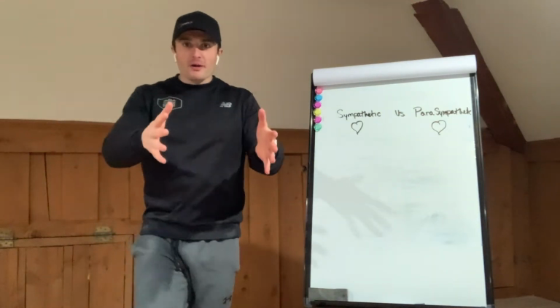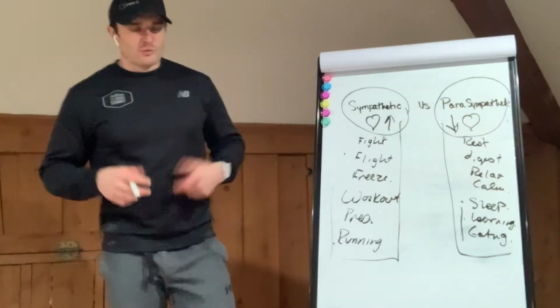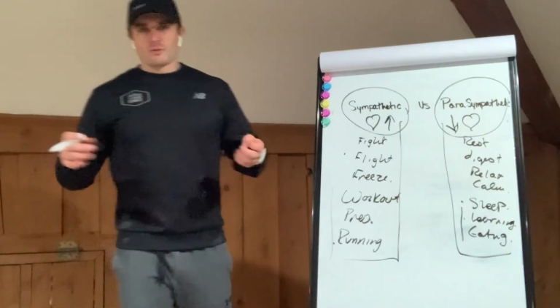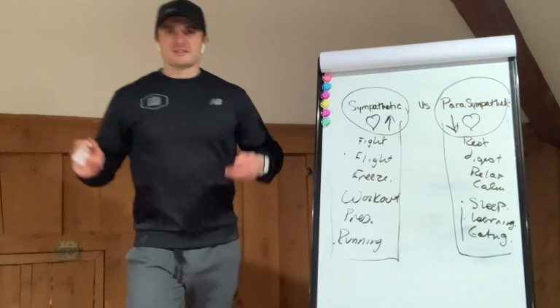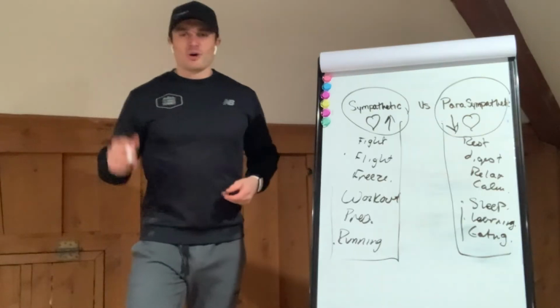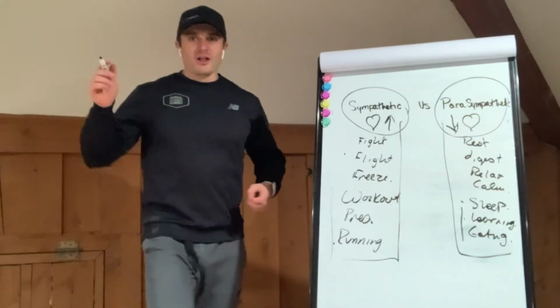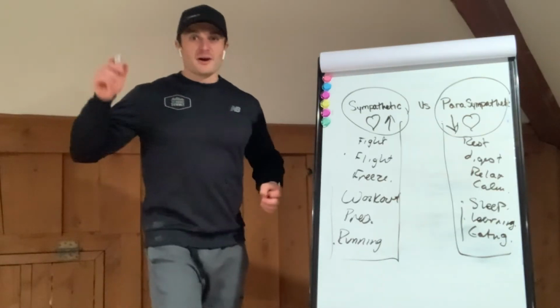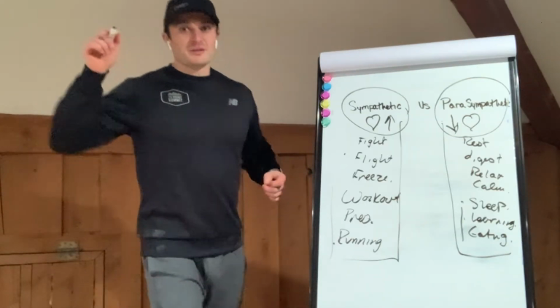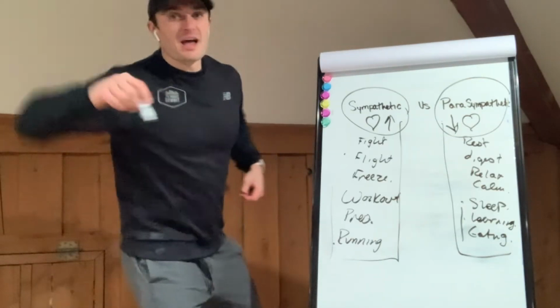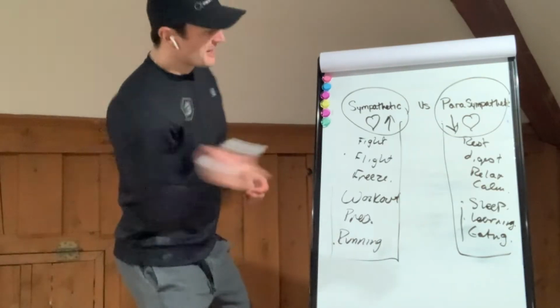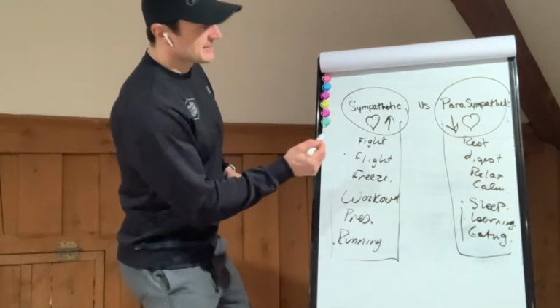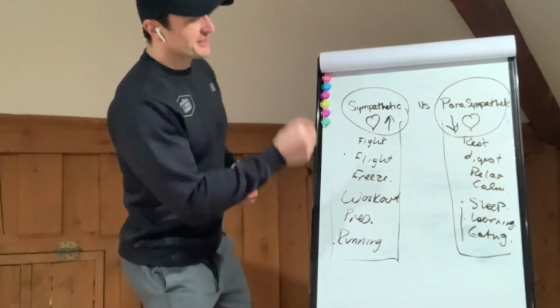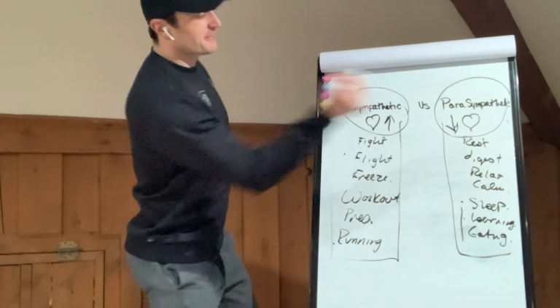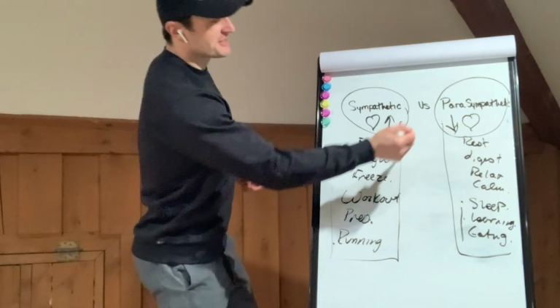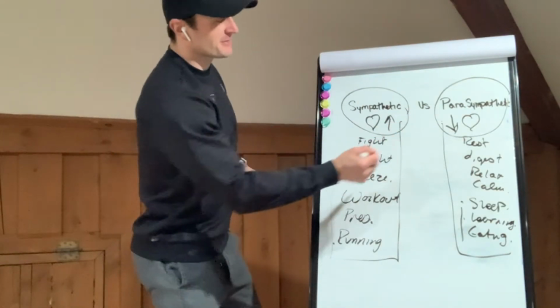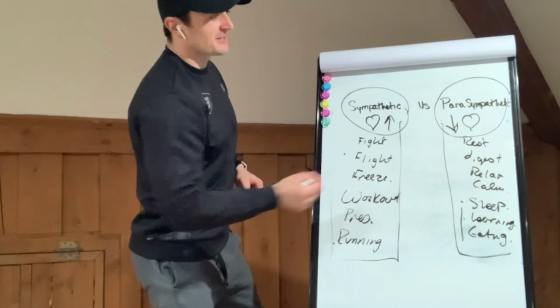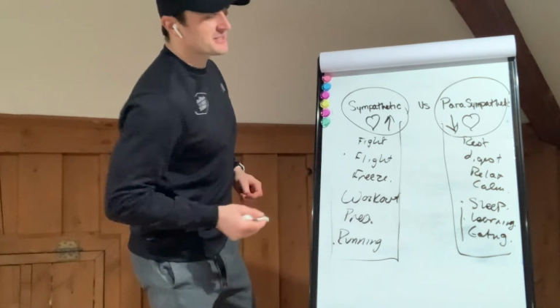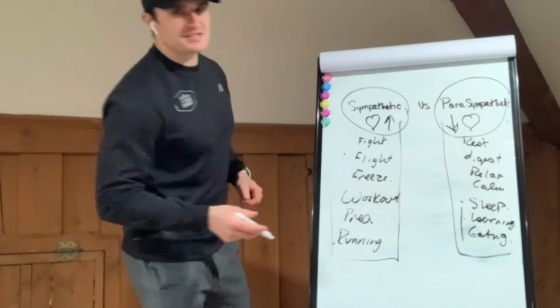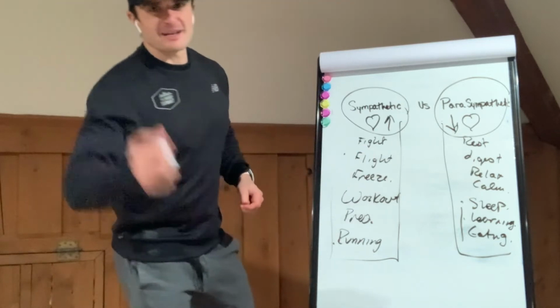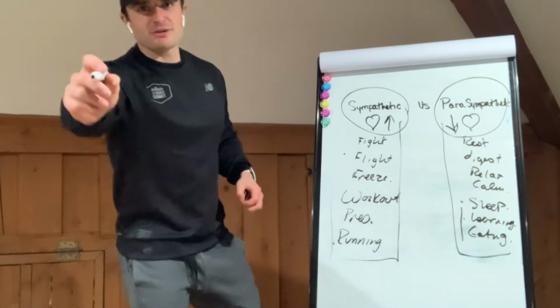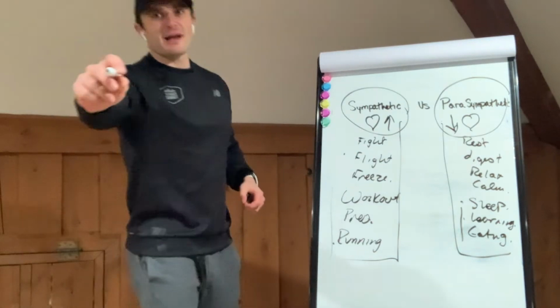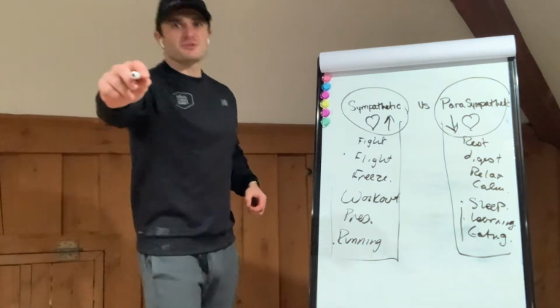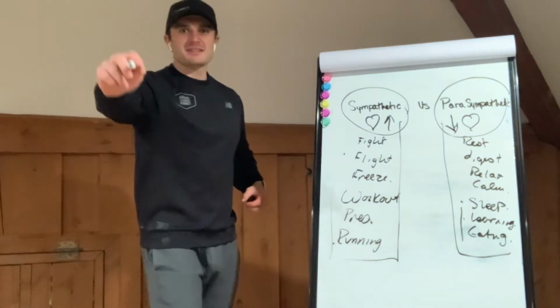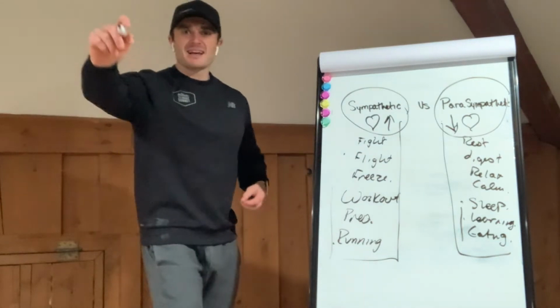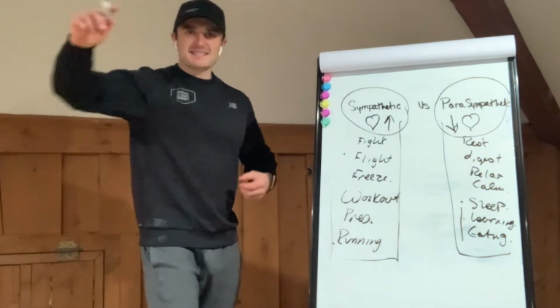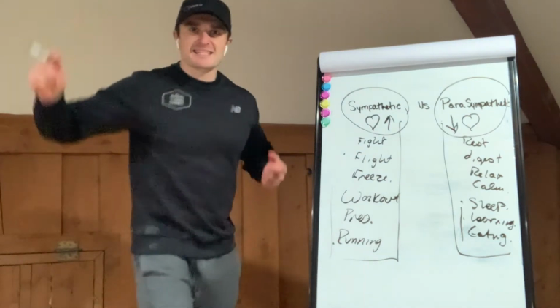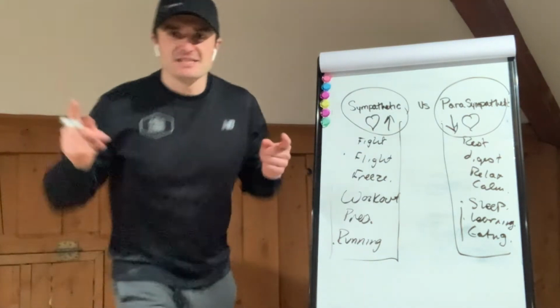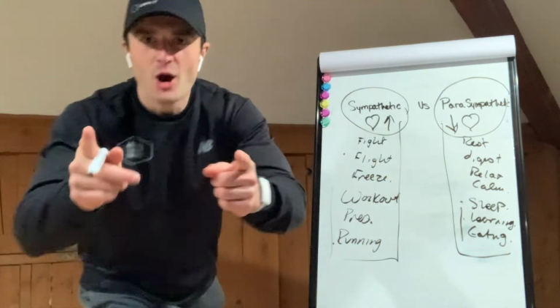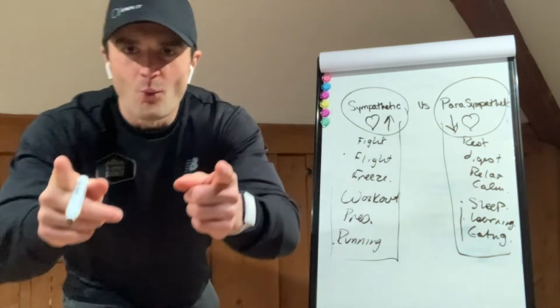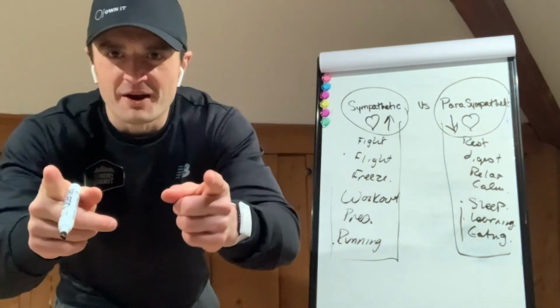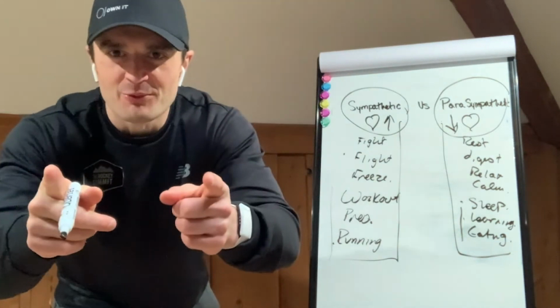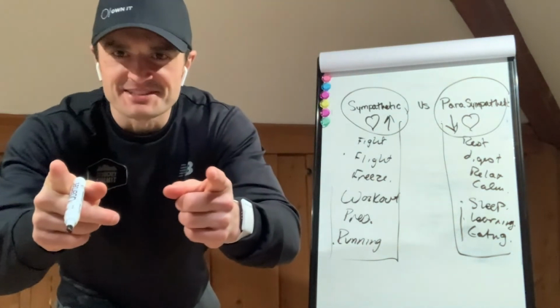We're wanting to know all about the sympathetic and parasympathetic nervous system and how it applies to us, because this is Wearable Wednesday.